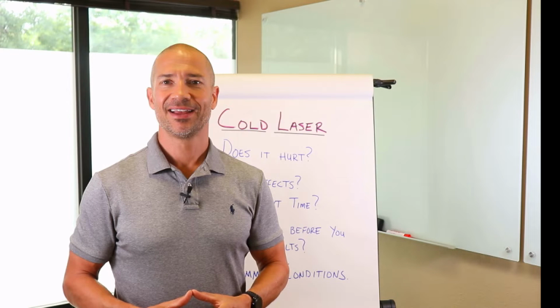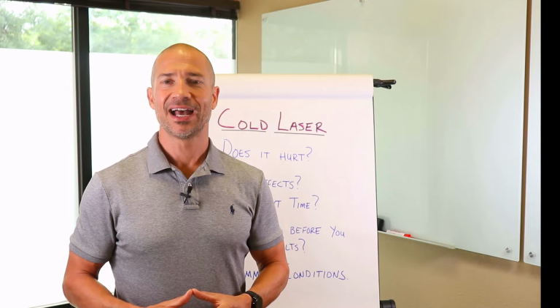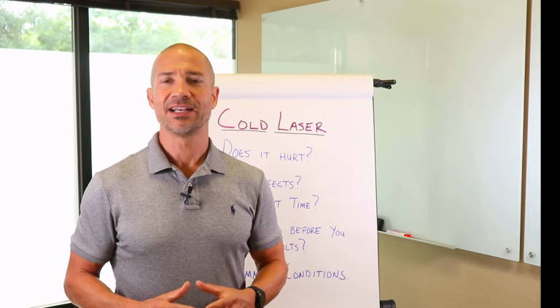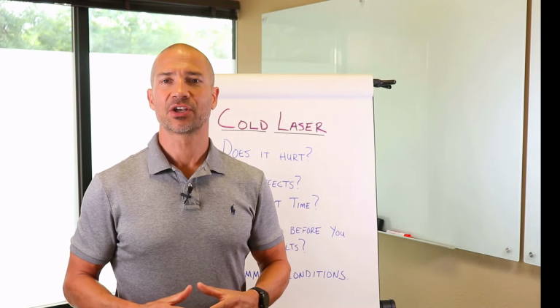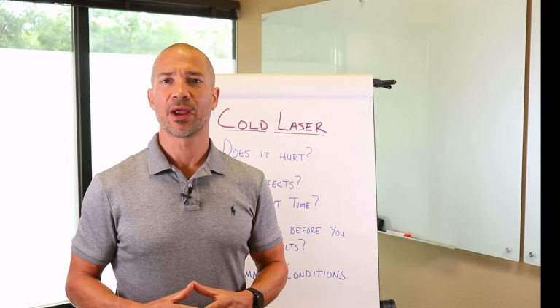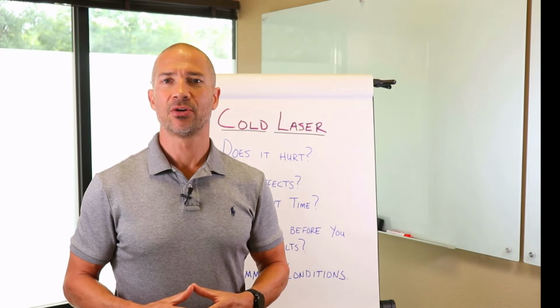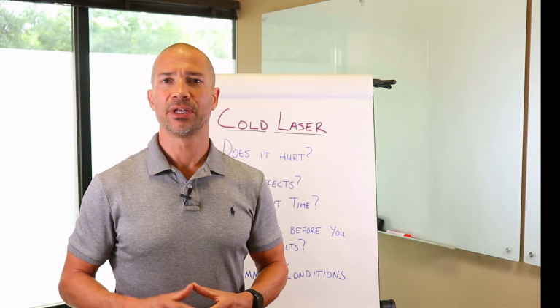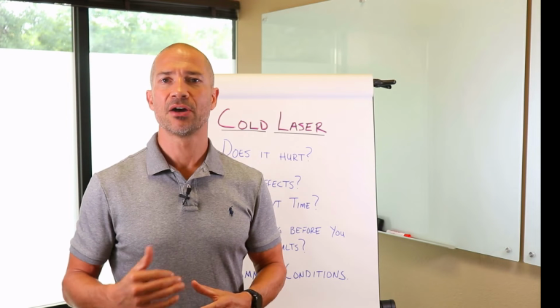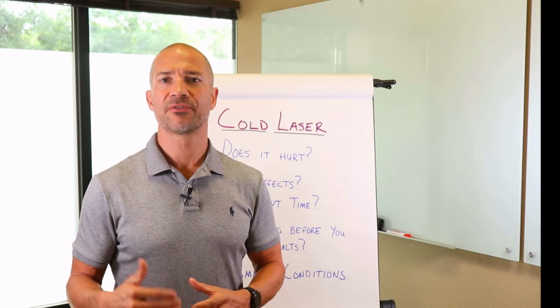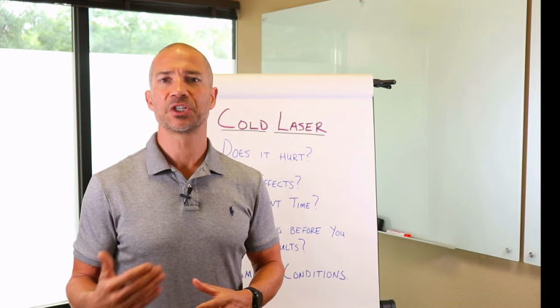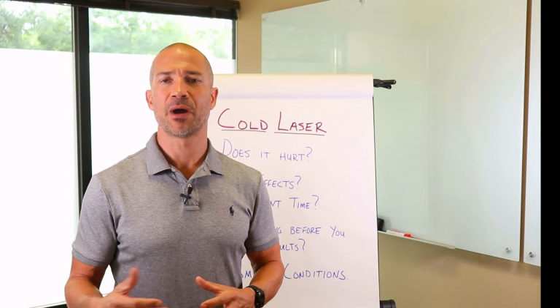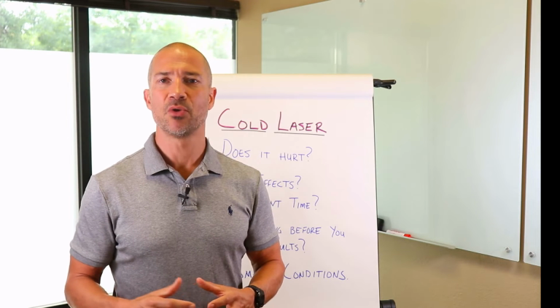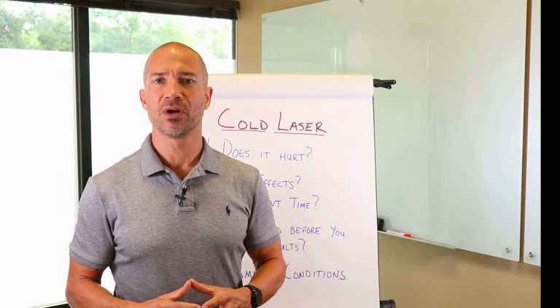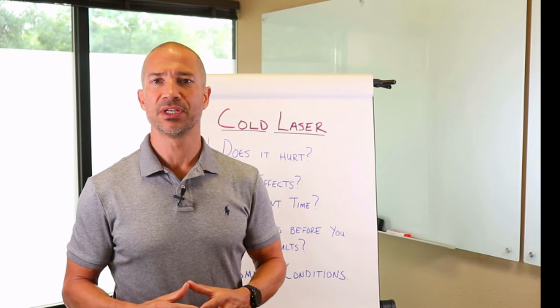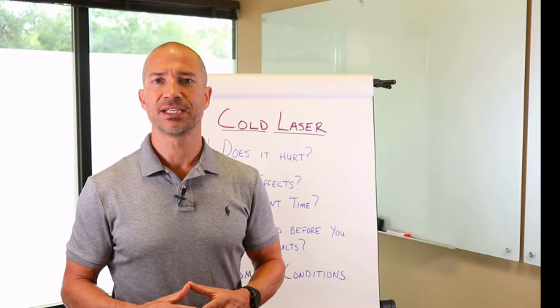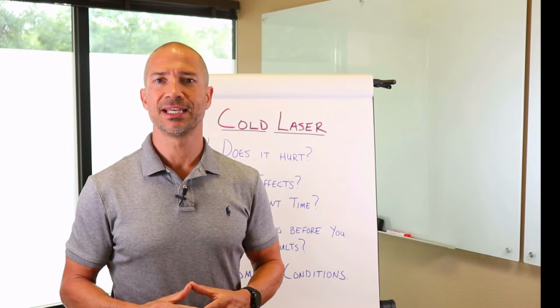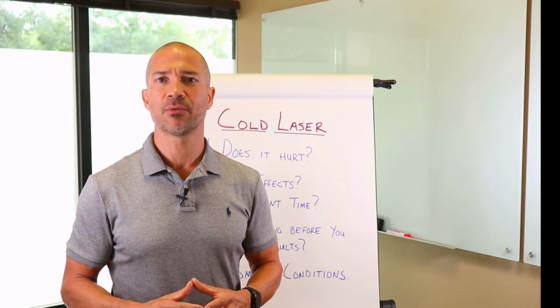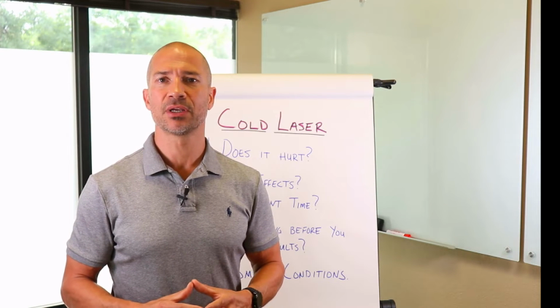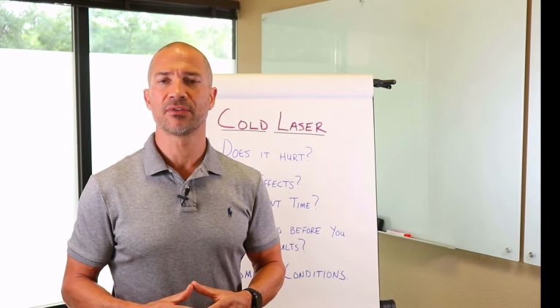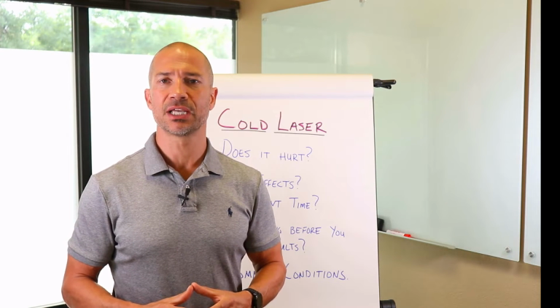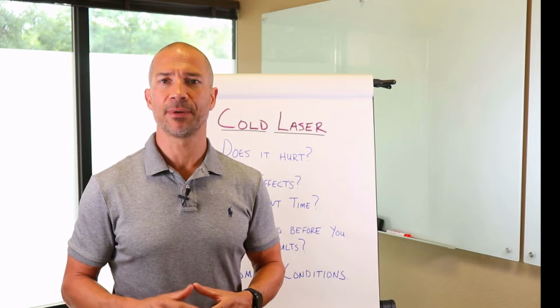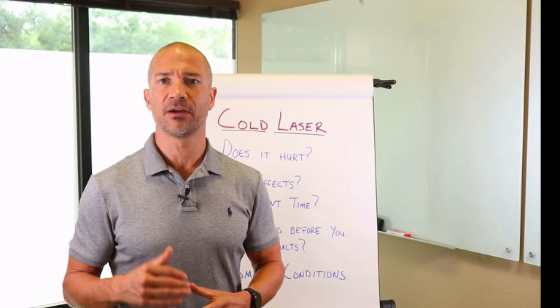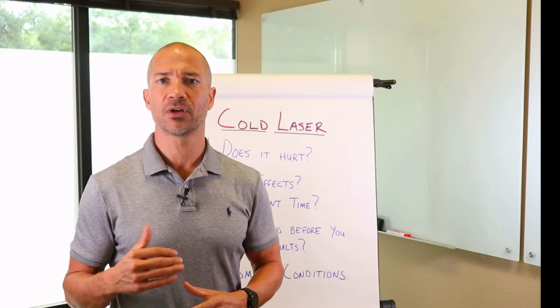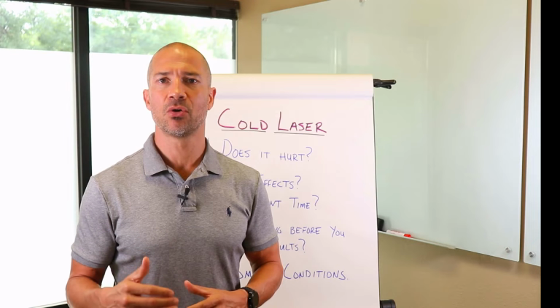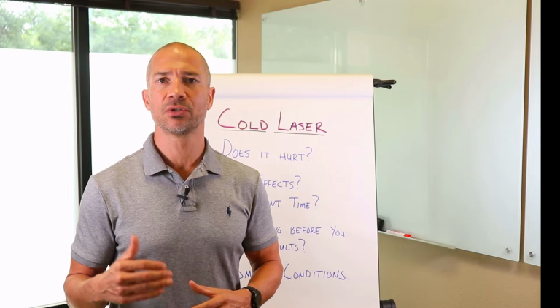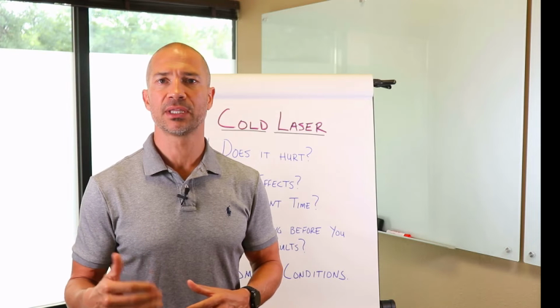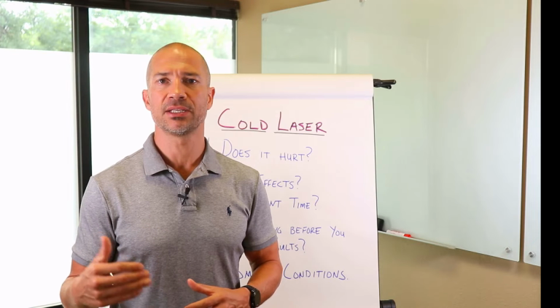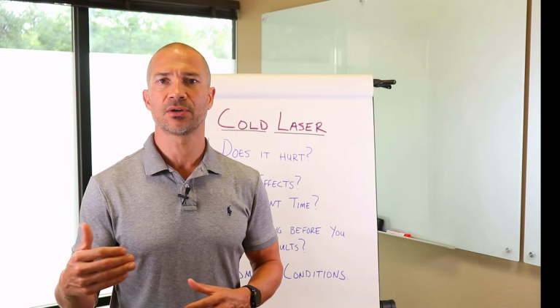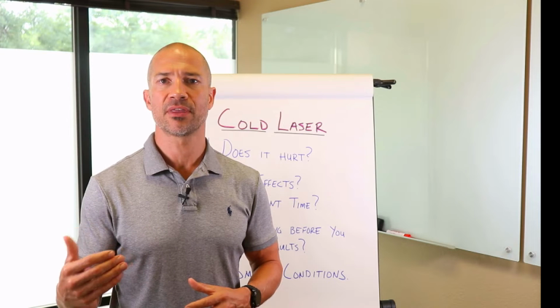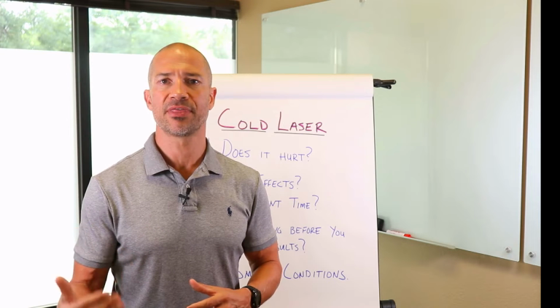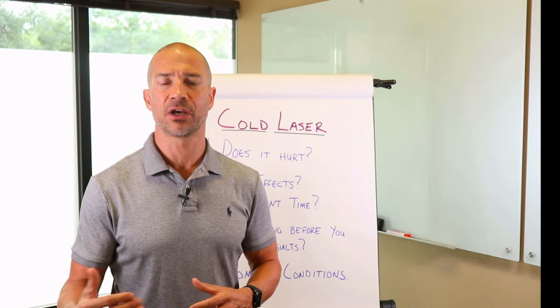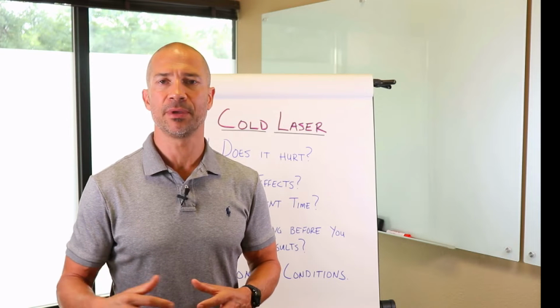Hi, Dr. Brad Holden, Health First Spine and Wellness, and today we're going to cover the topic of cold laser therapy.